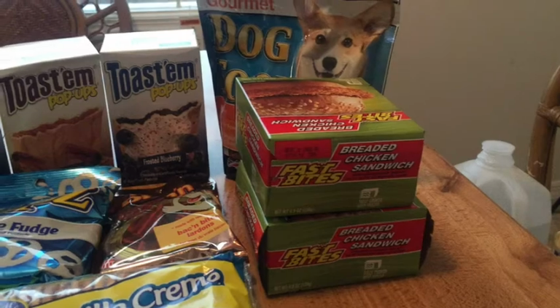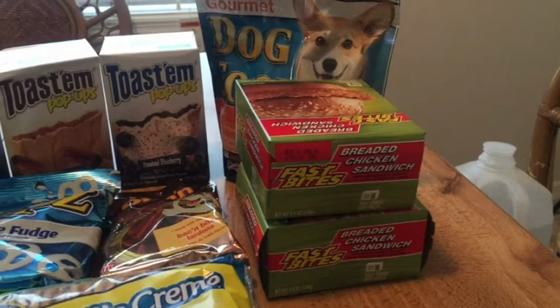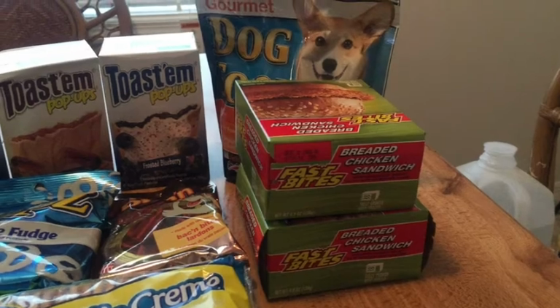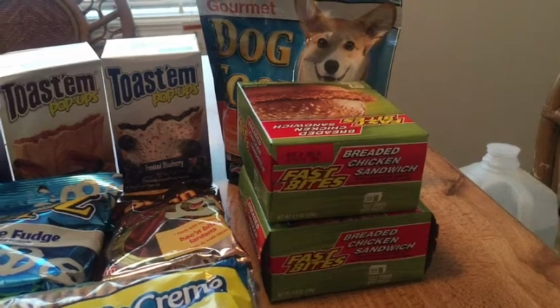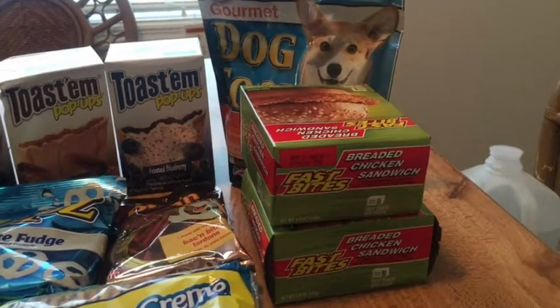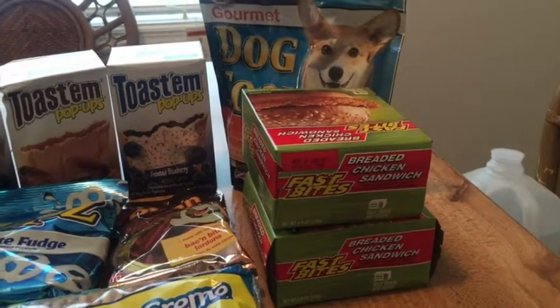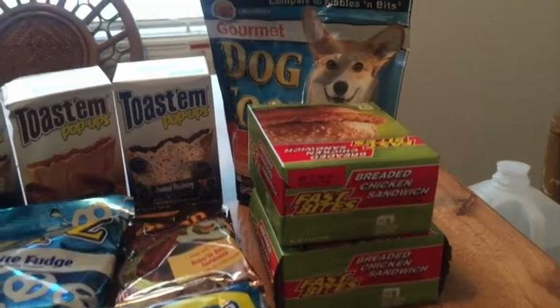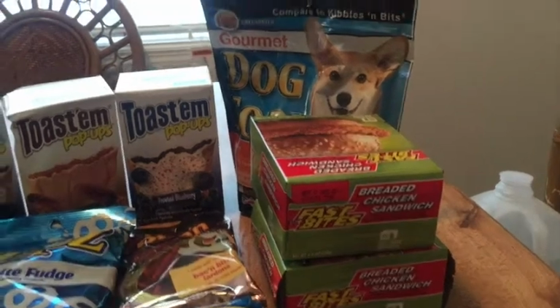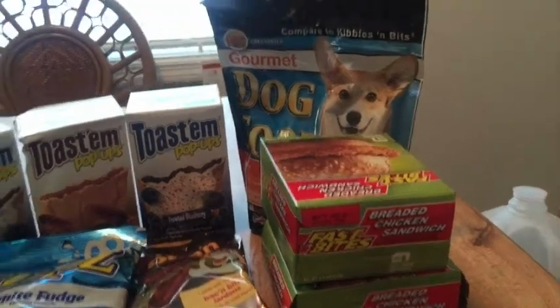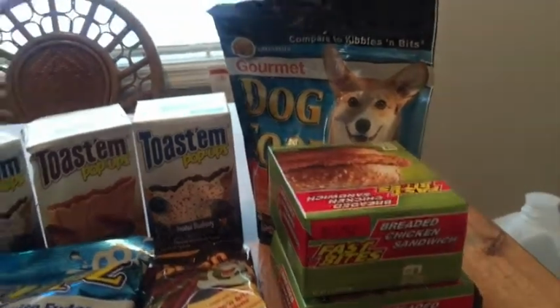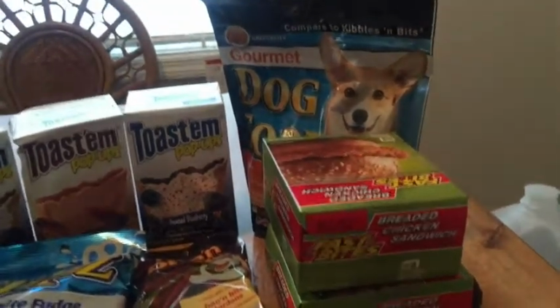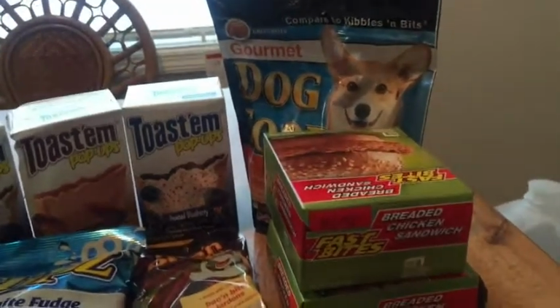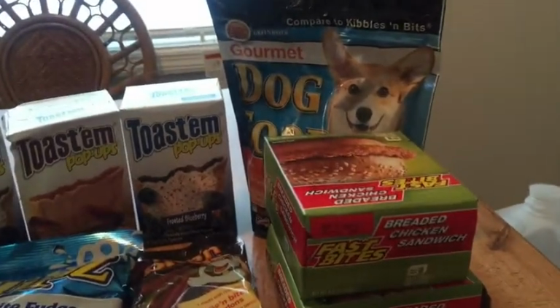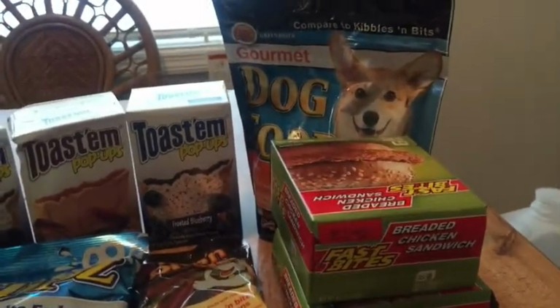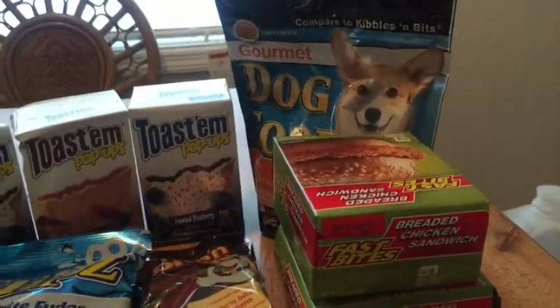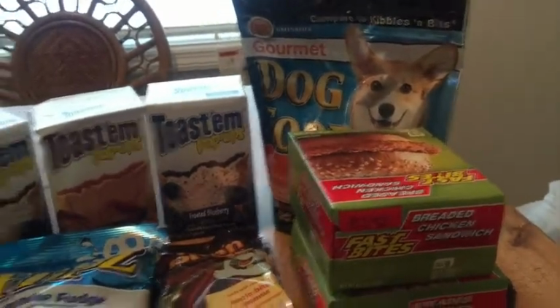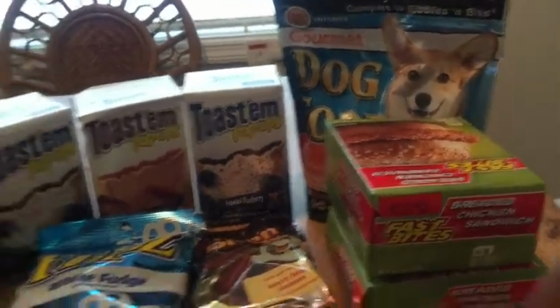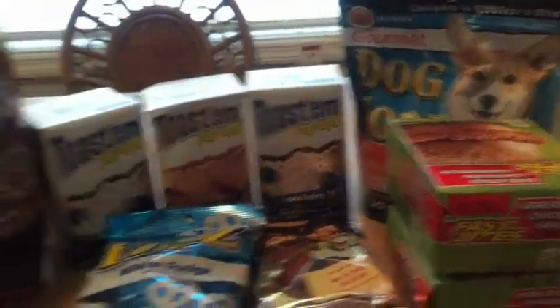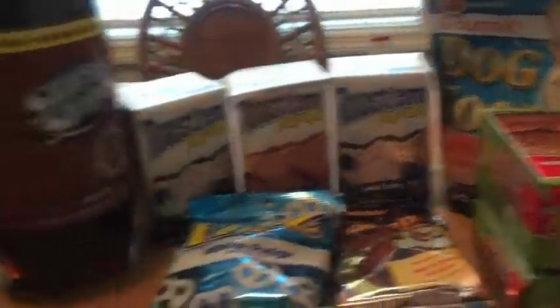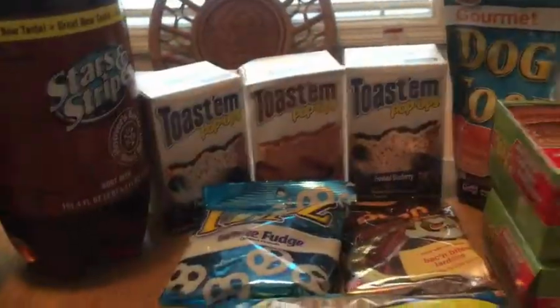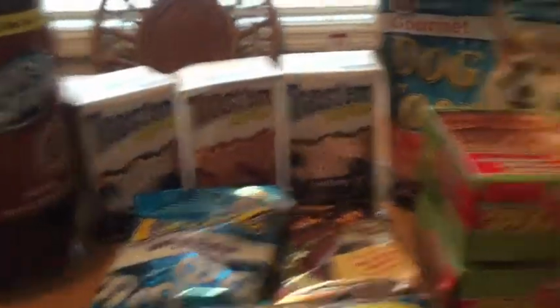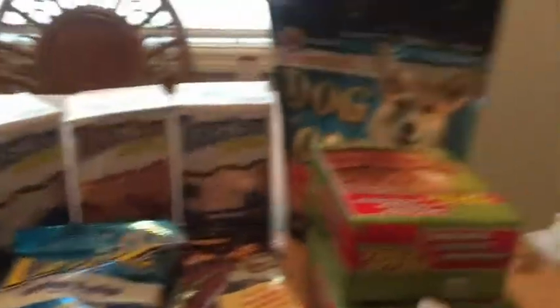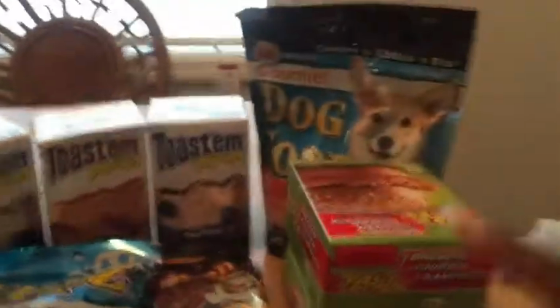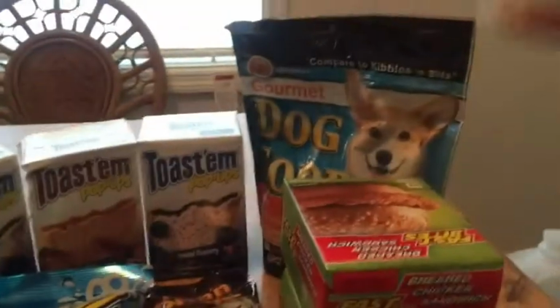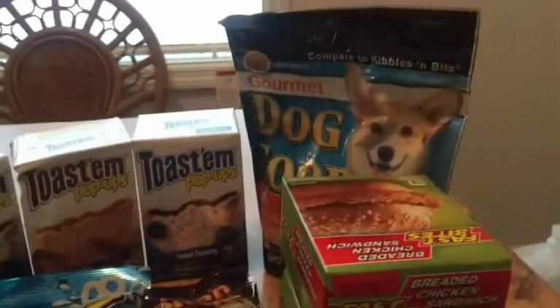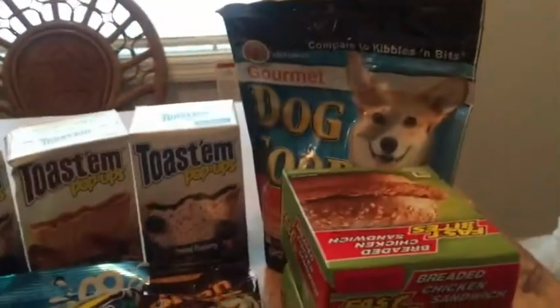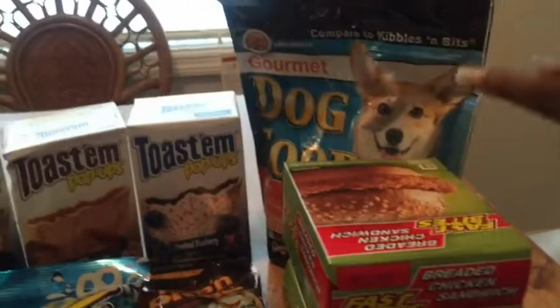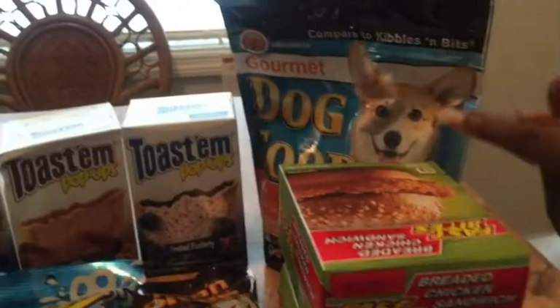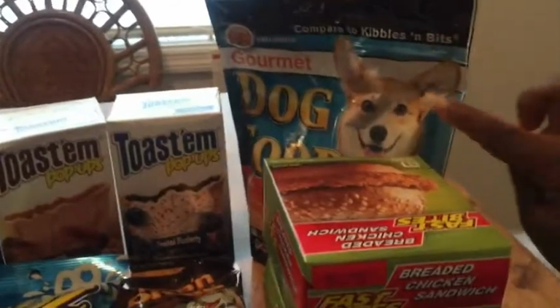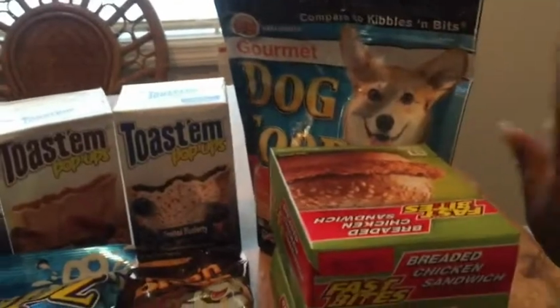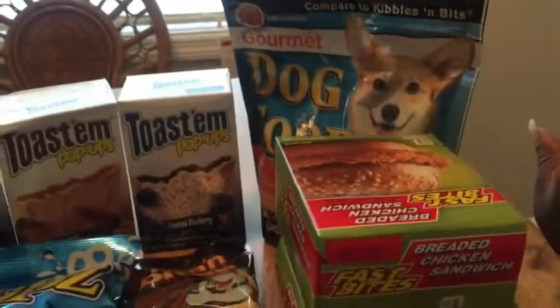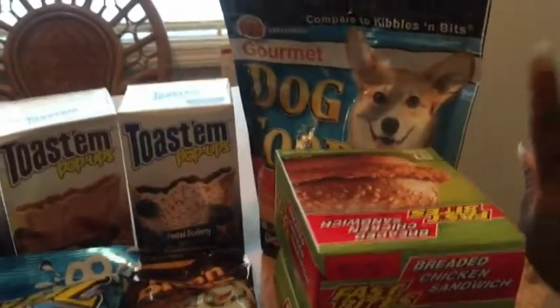Okay guys, I will be back tomorrow with a healthy haul. This stuff is just some stuff that my husband loves to eat.